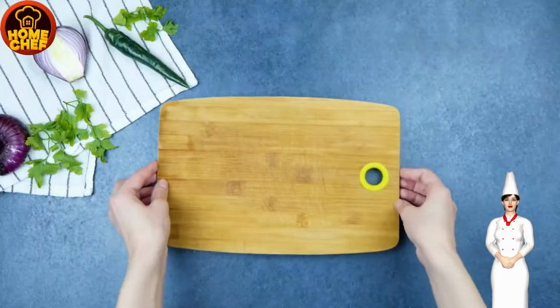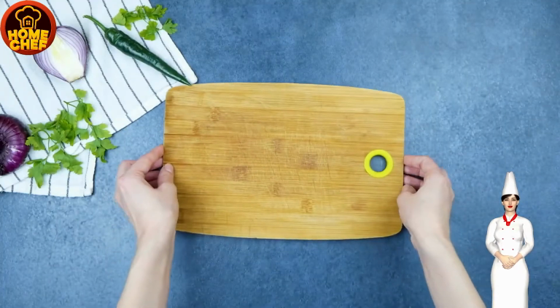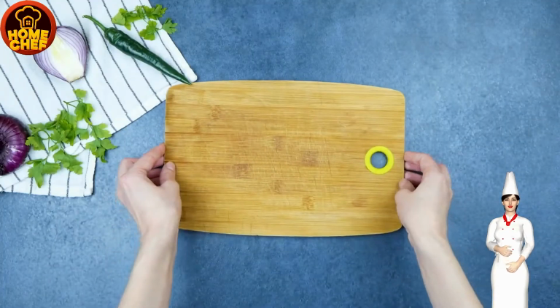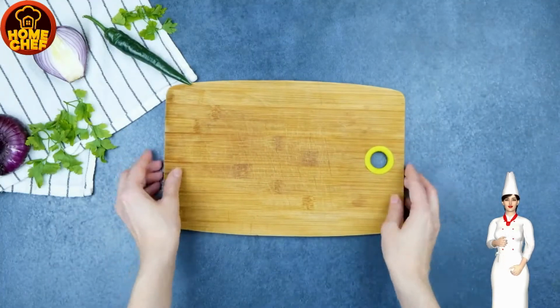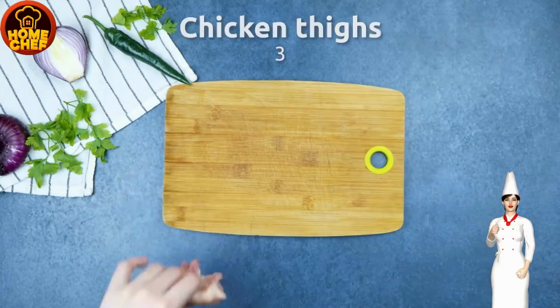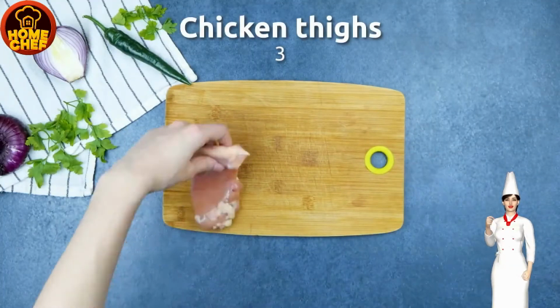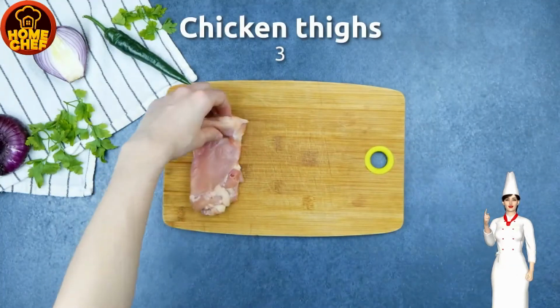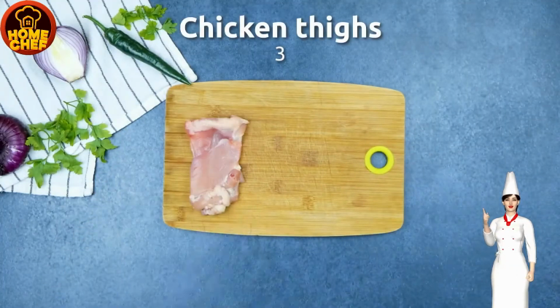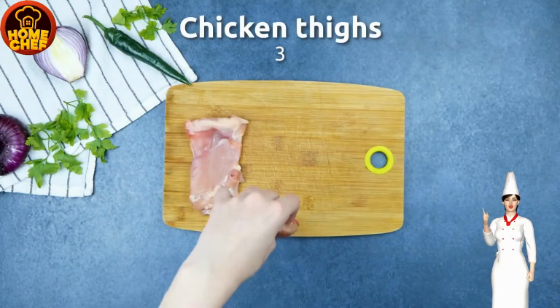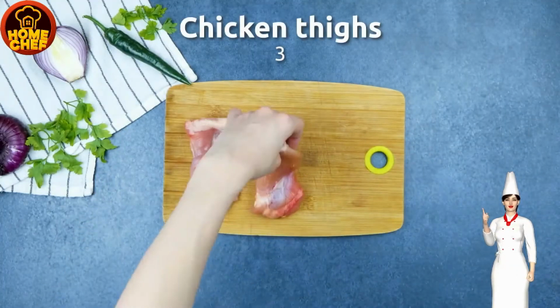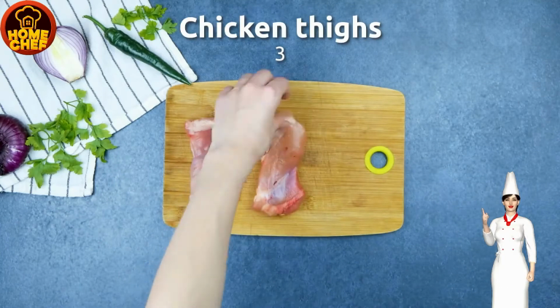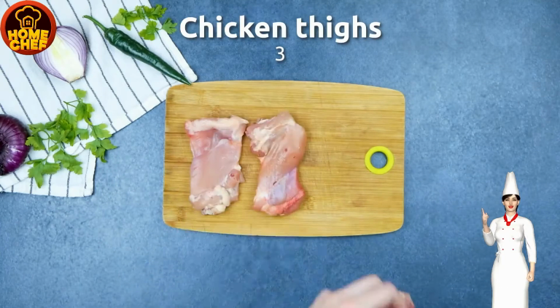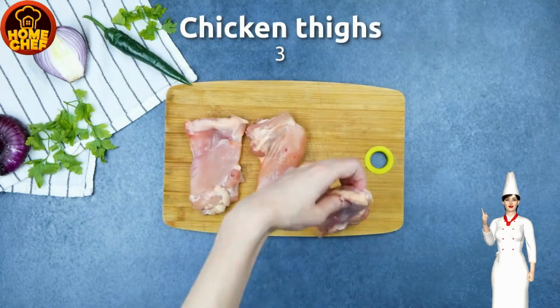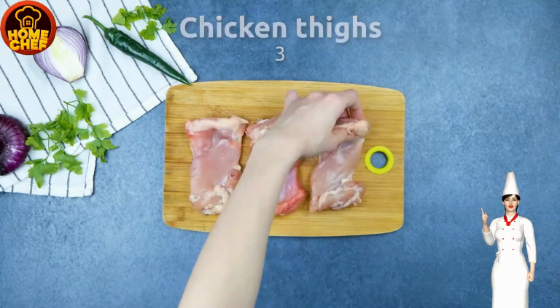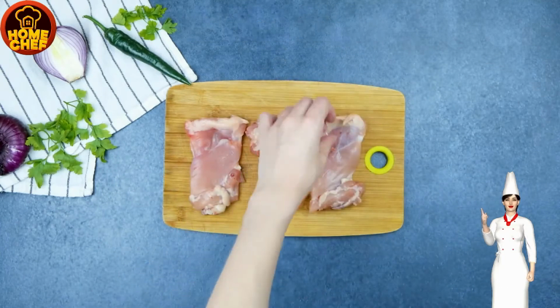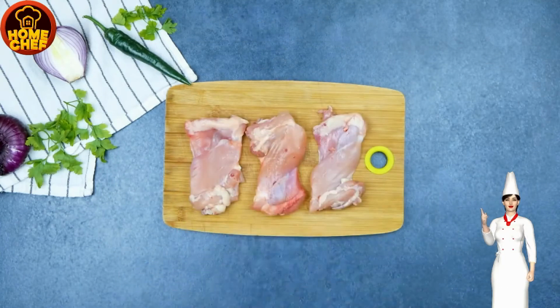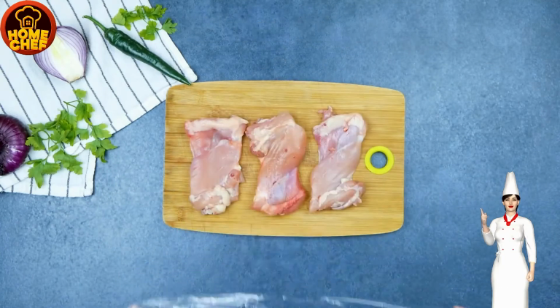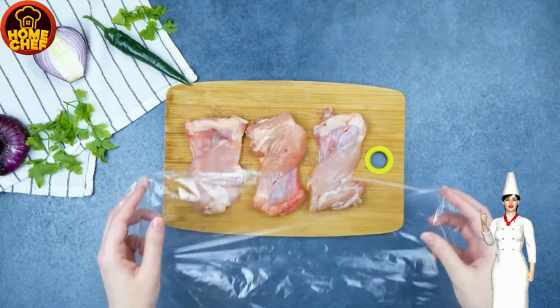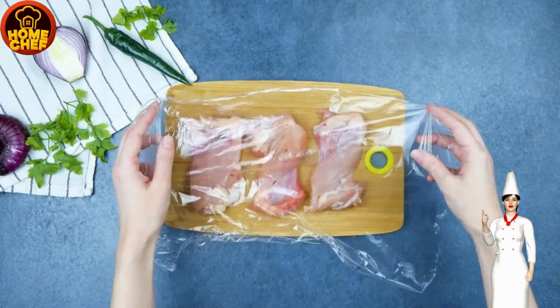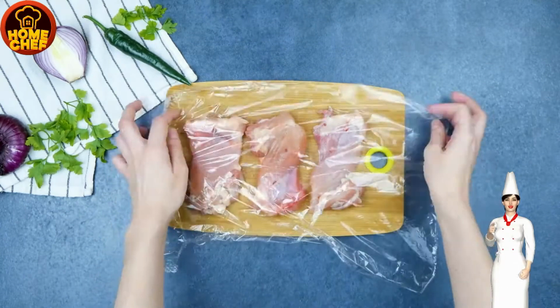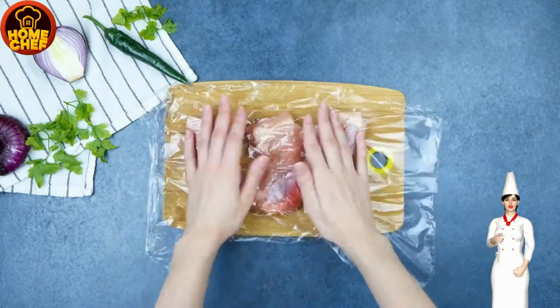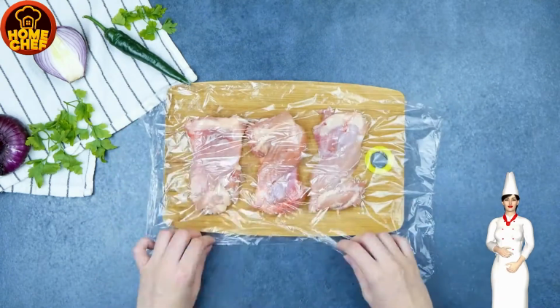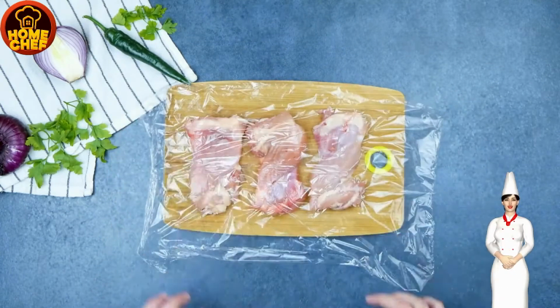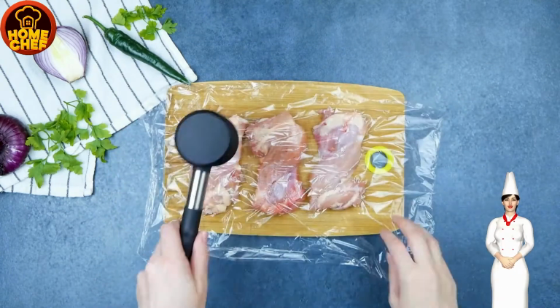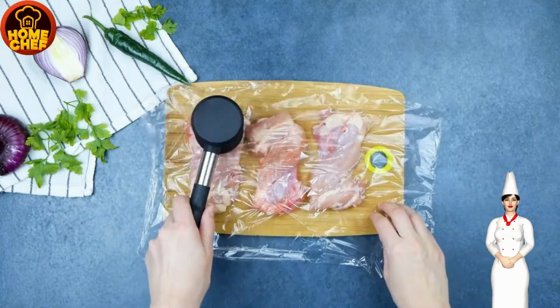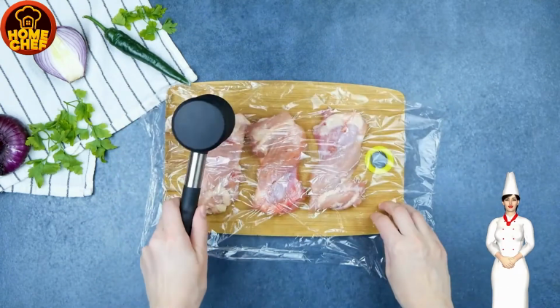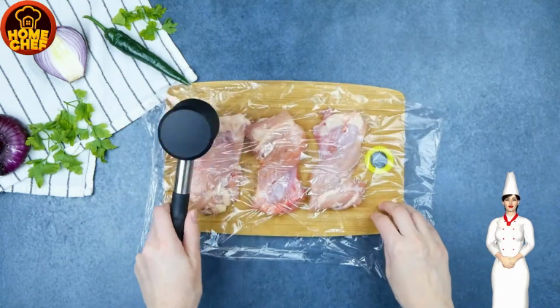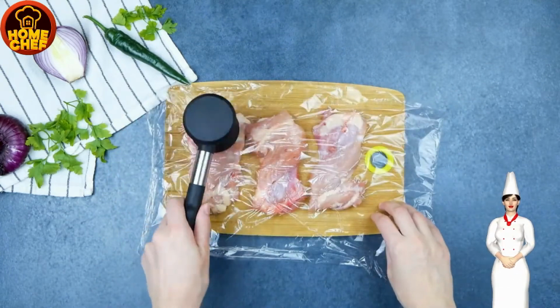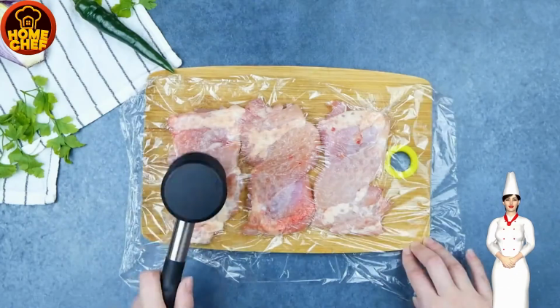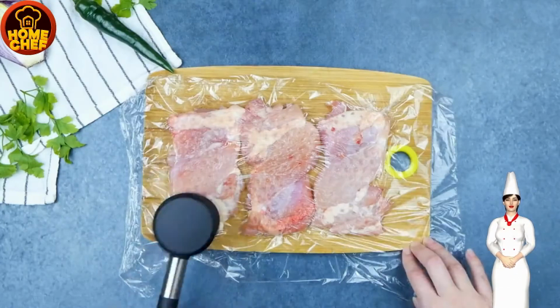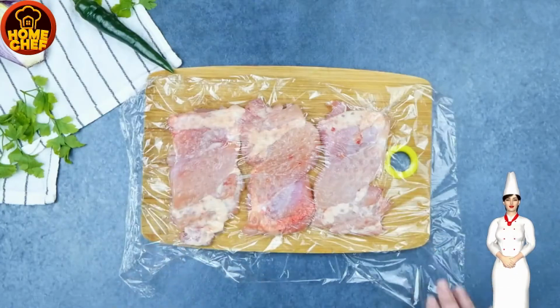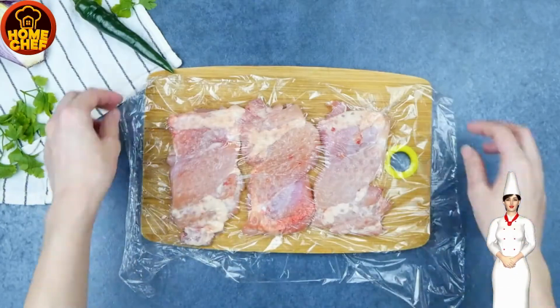Wrap the chicken pieces in a plastic sheet. Compress the chicken breast piece with the help of a steak hammer.